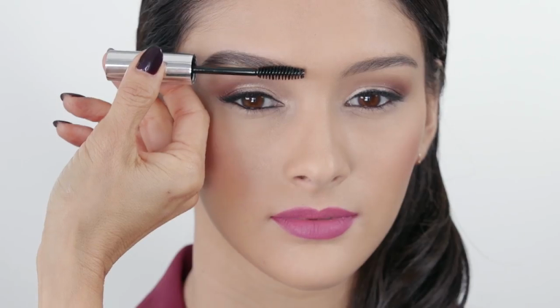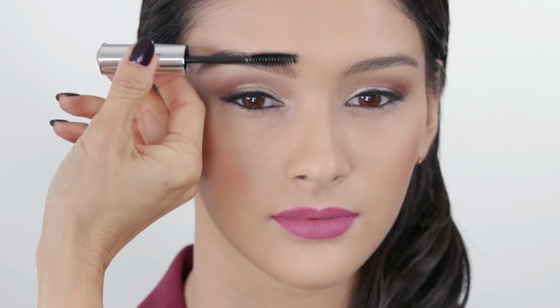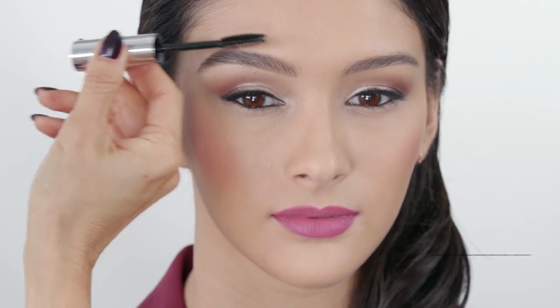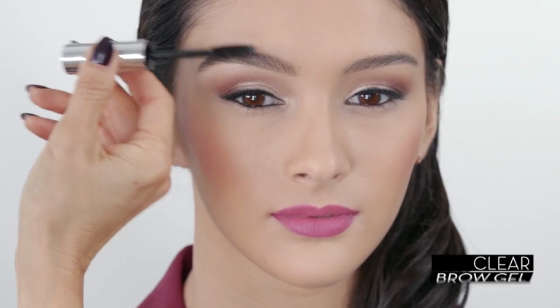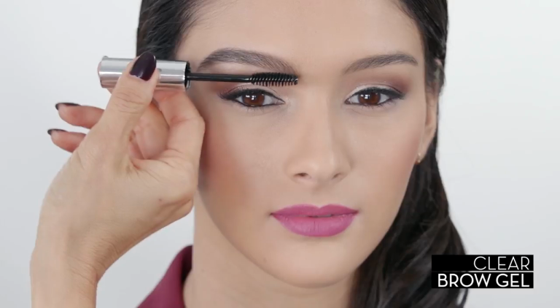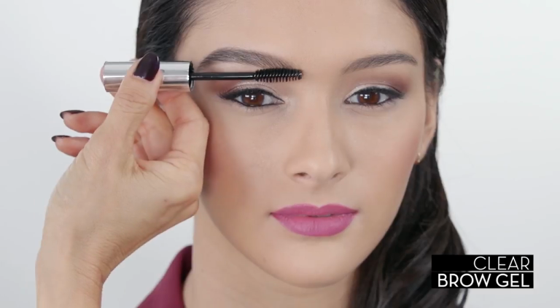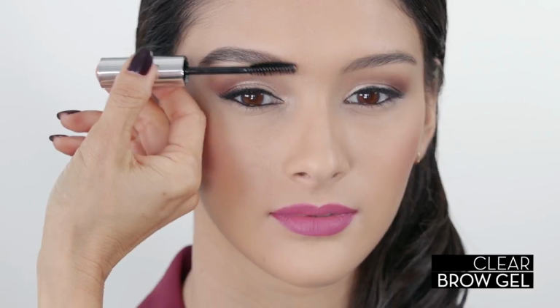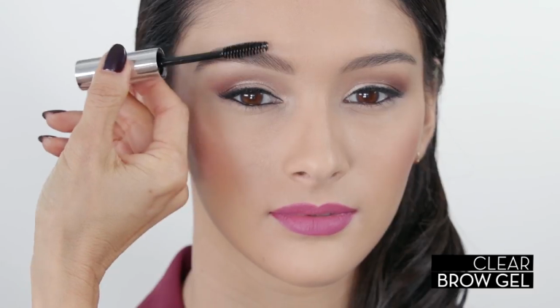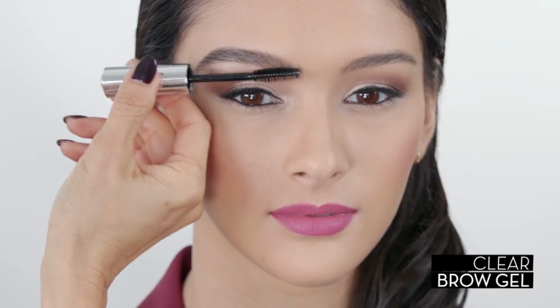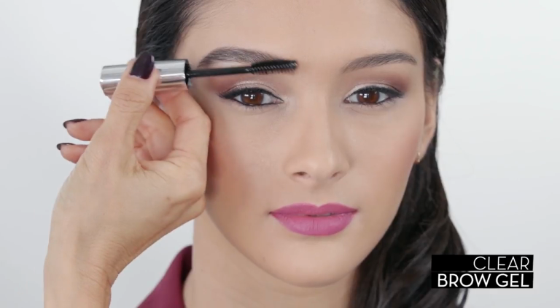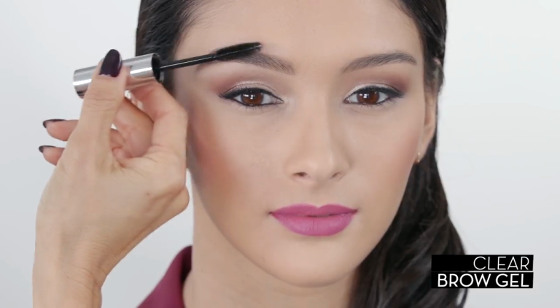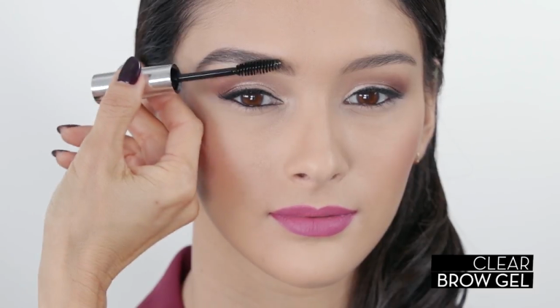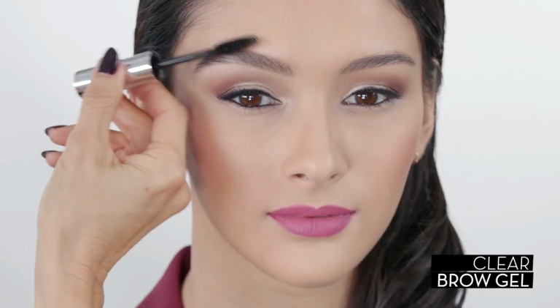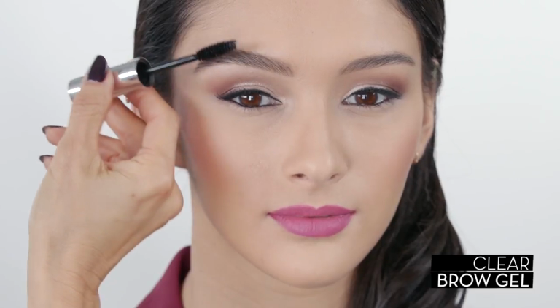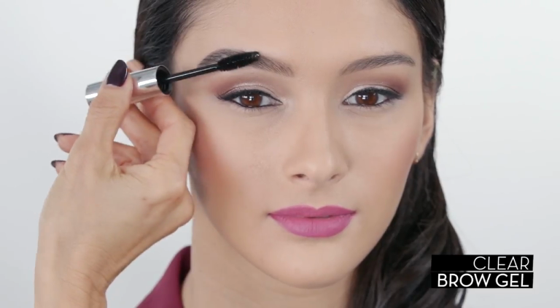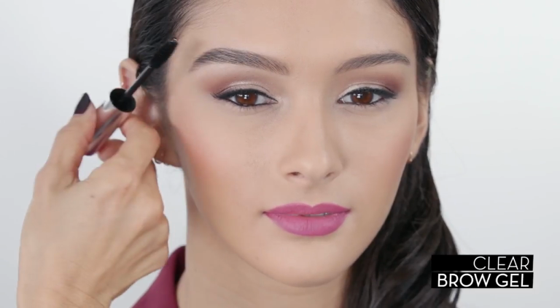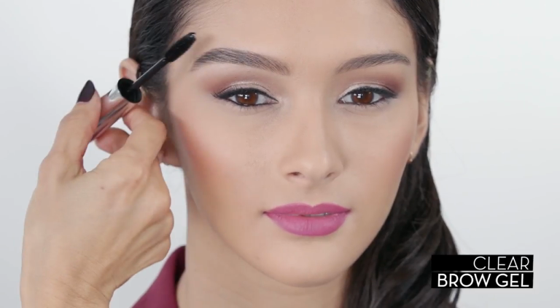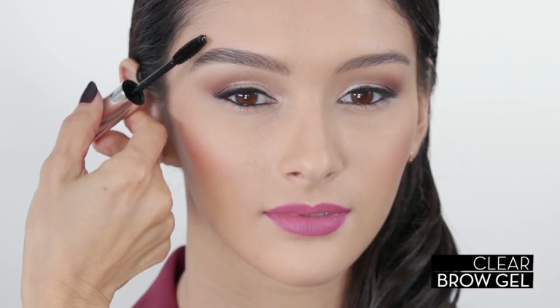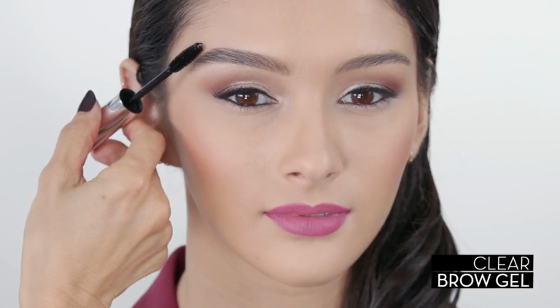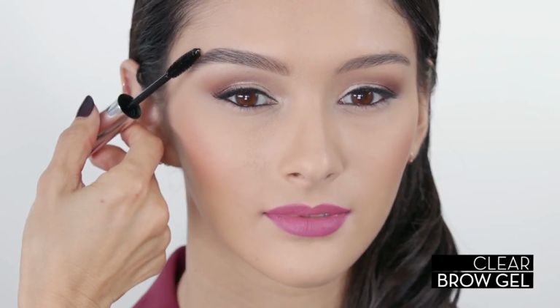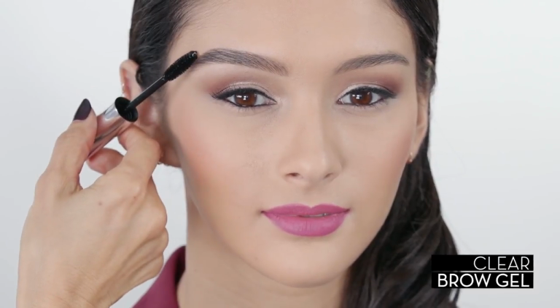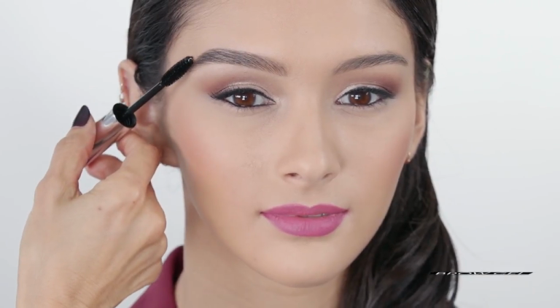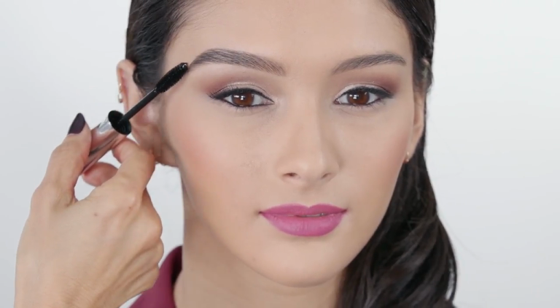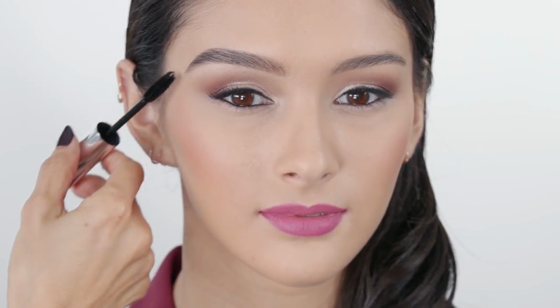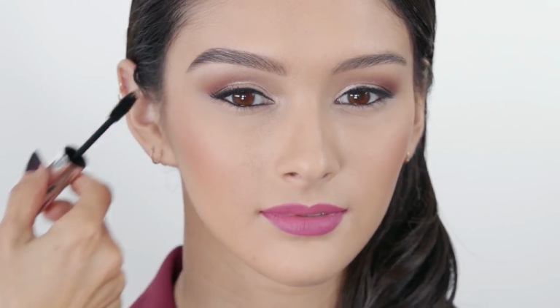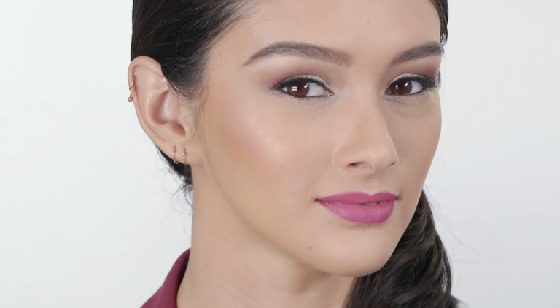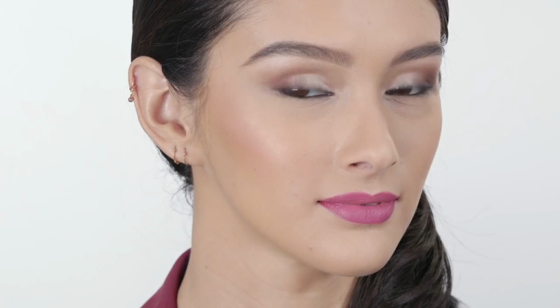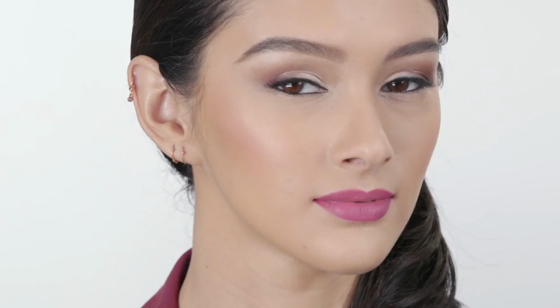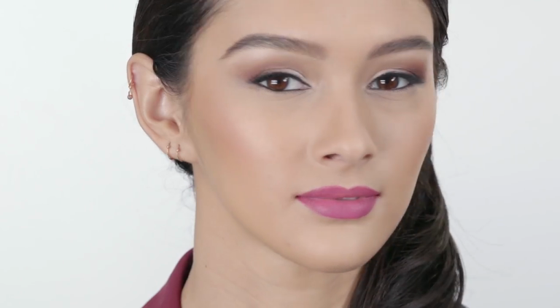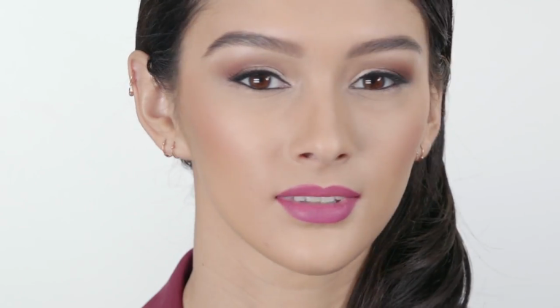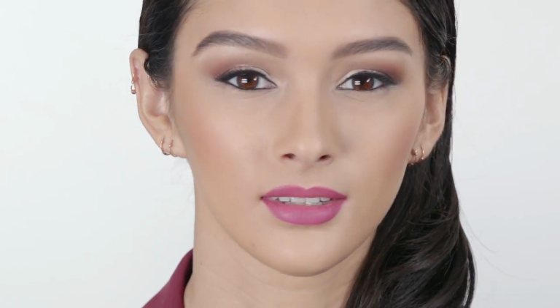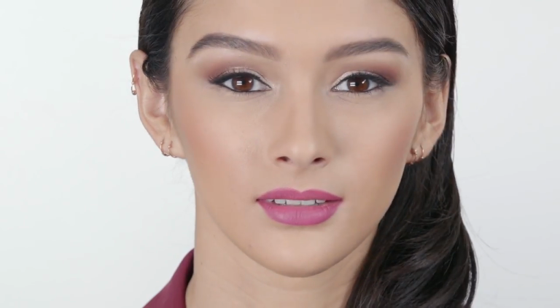Finish the look with clear brow gel to set the hairs in place. Here is our completed brow.